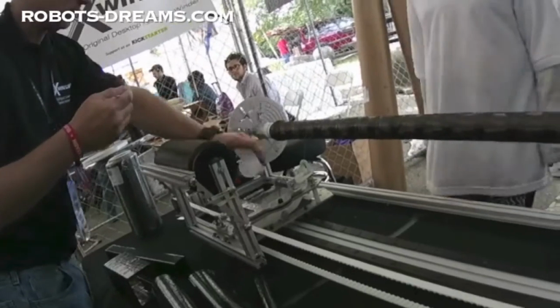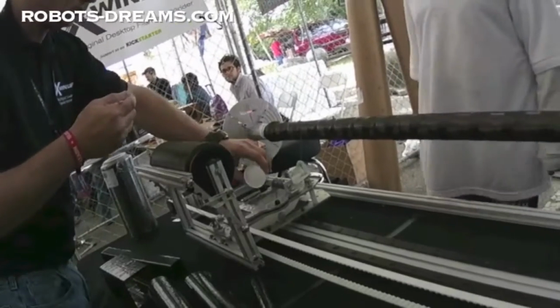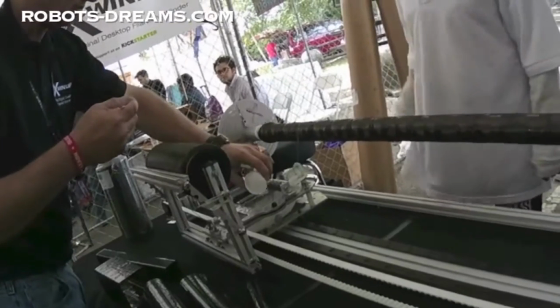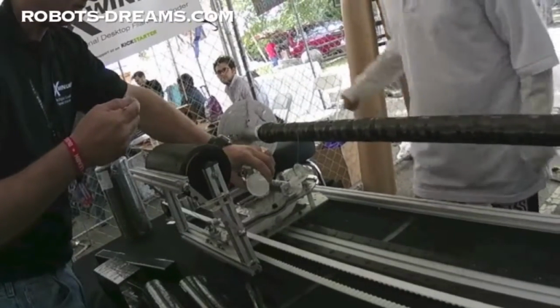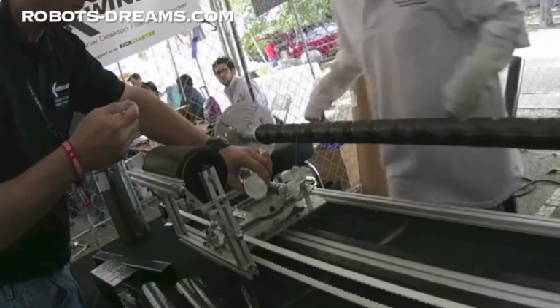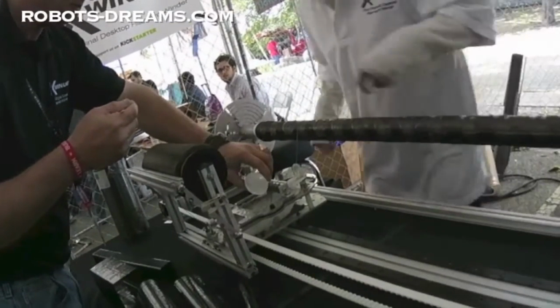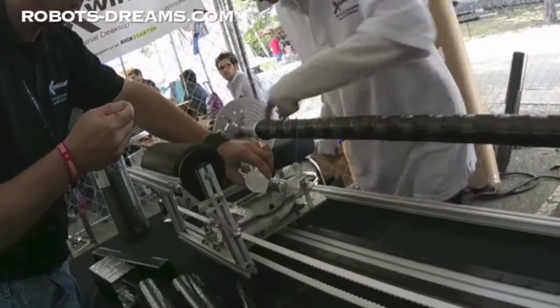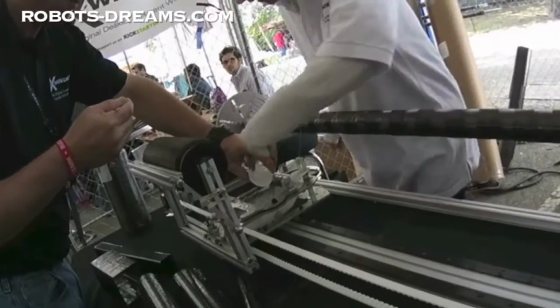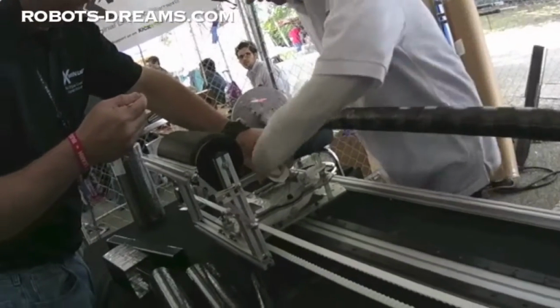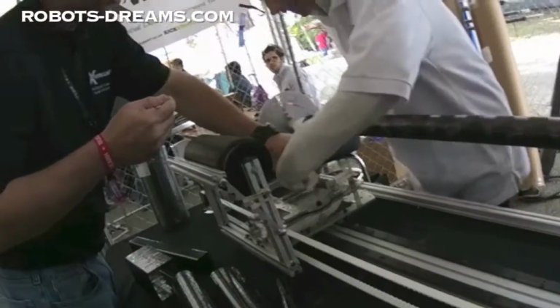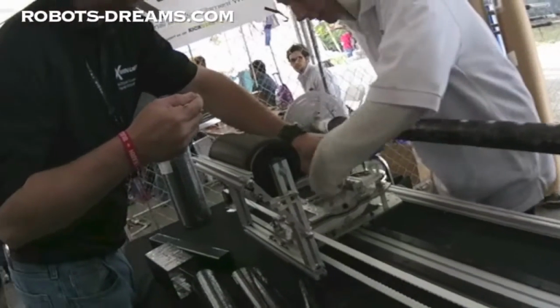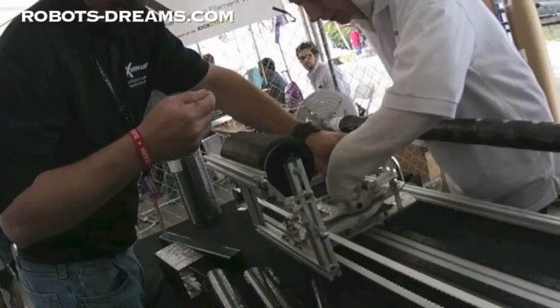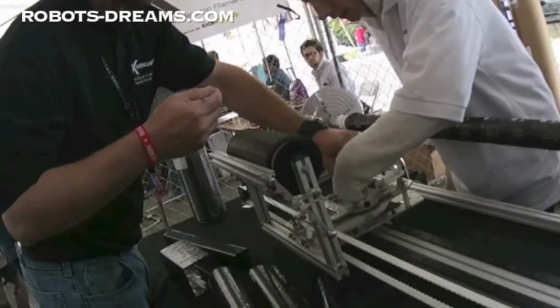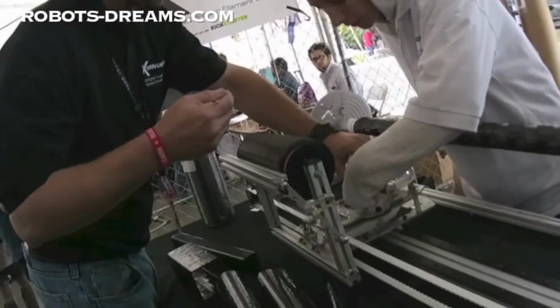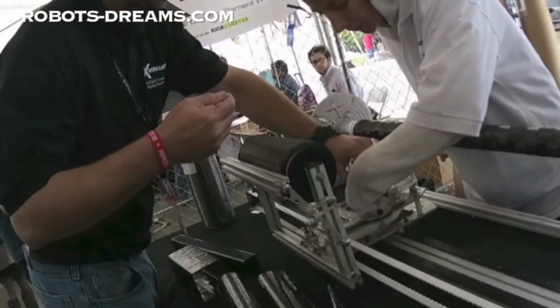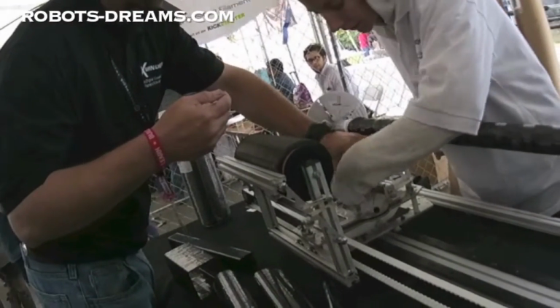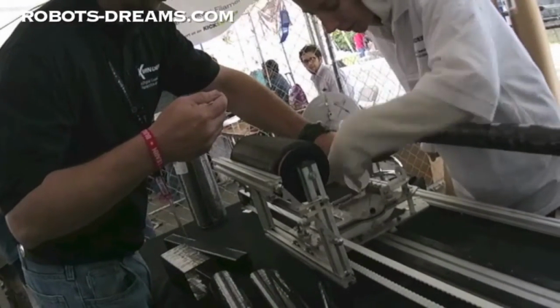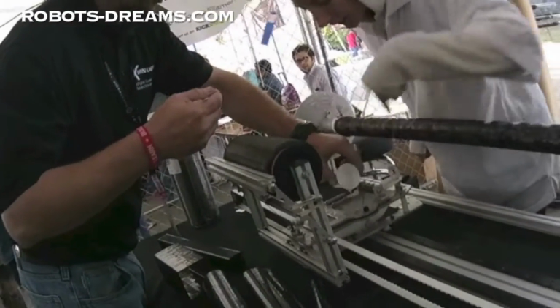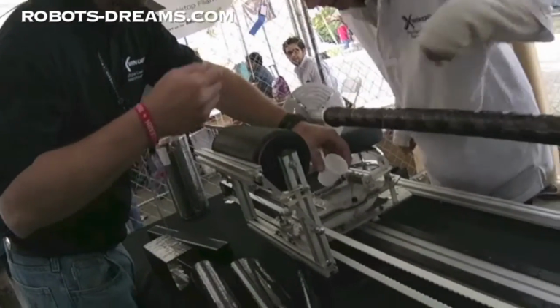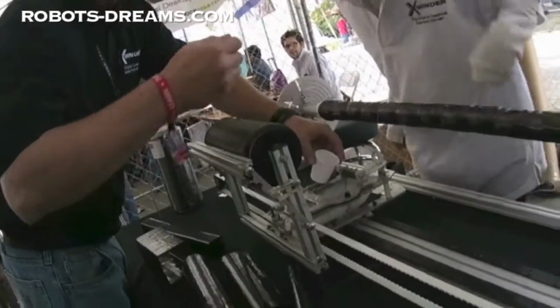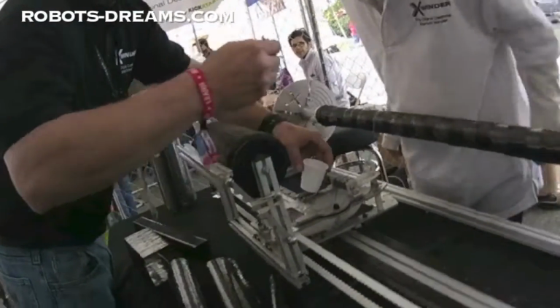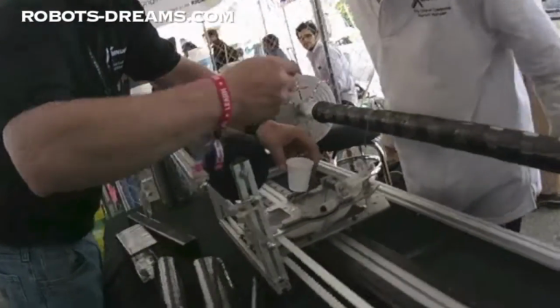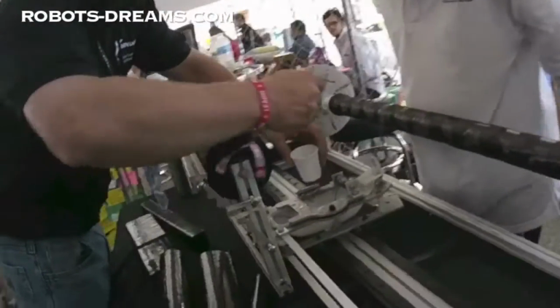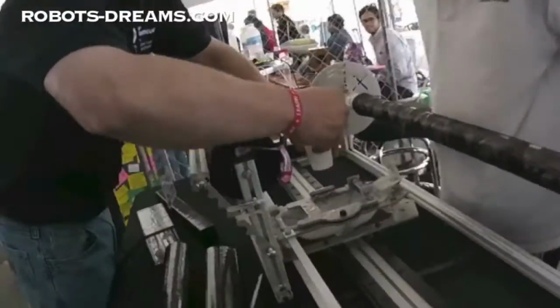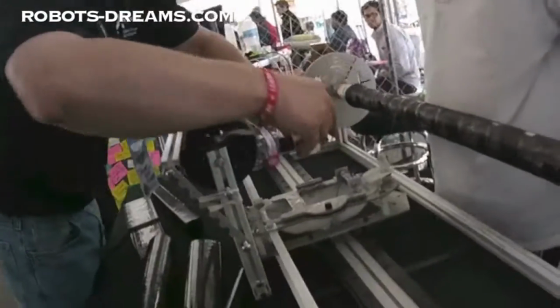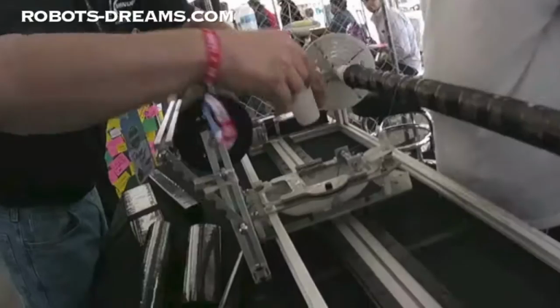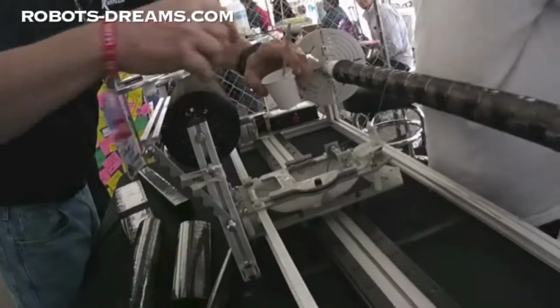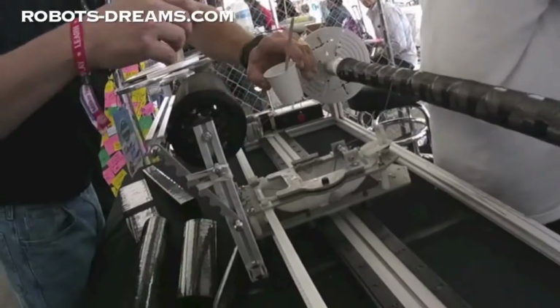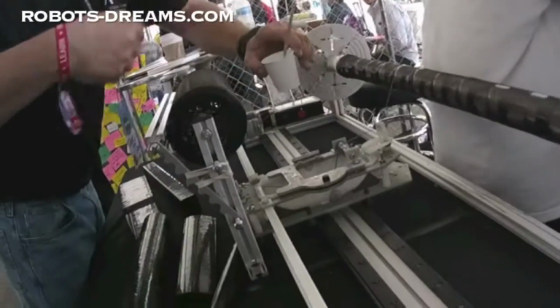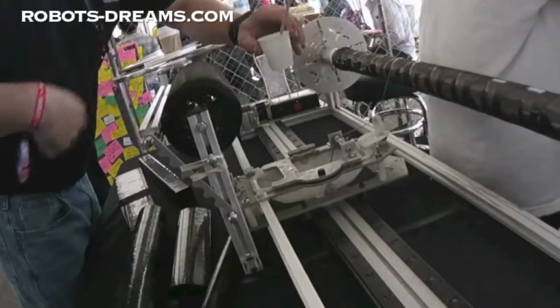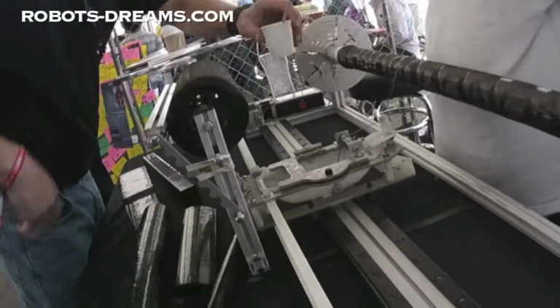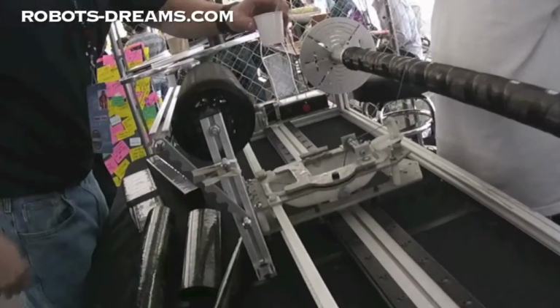I think we should take this out because look at the build-up on the sides. We've got an hour and a half.